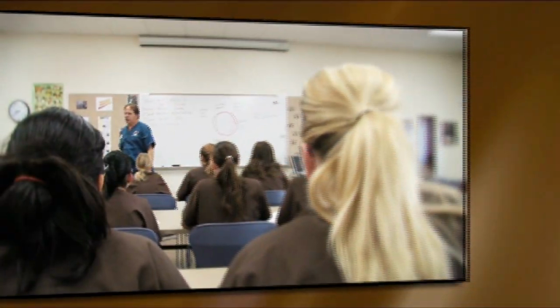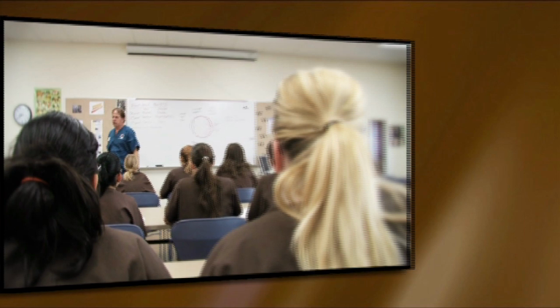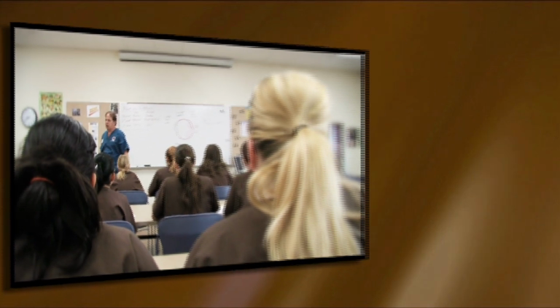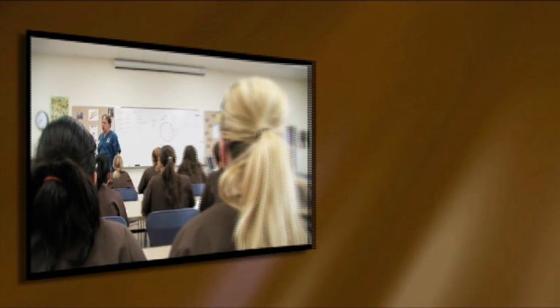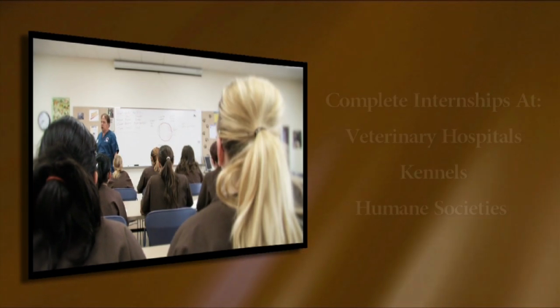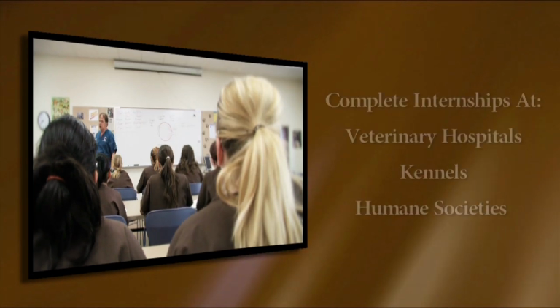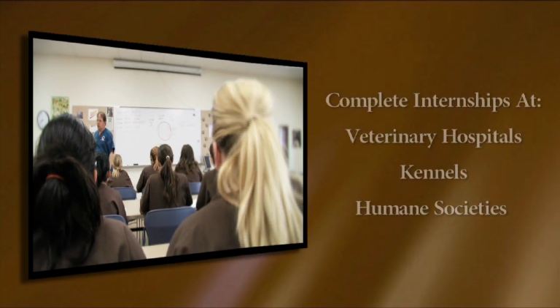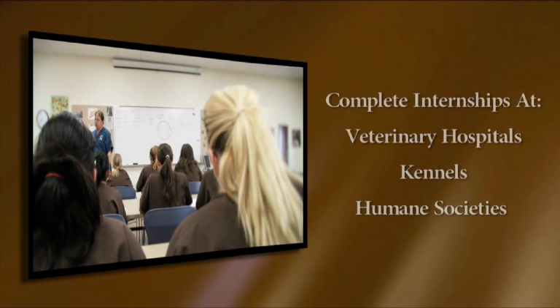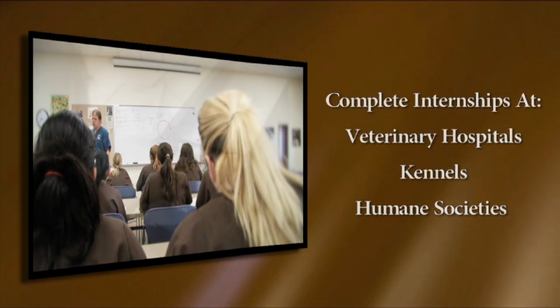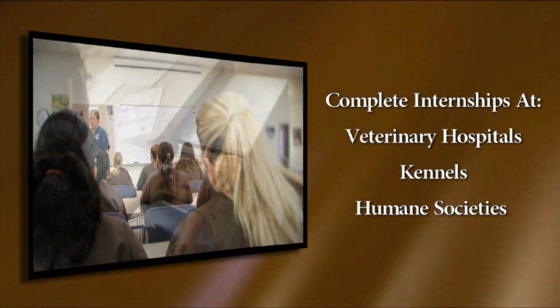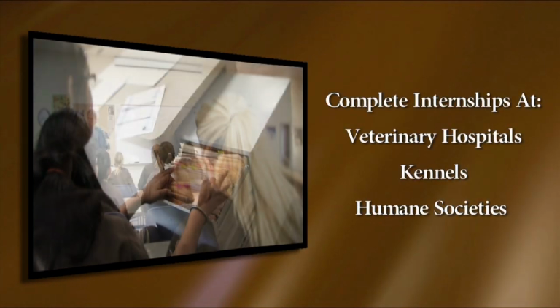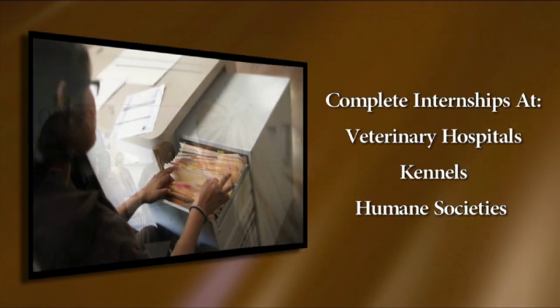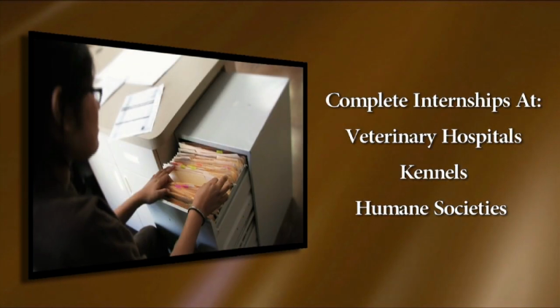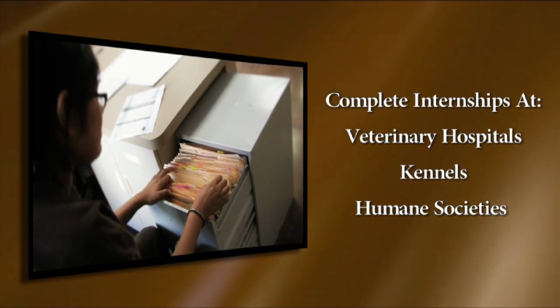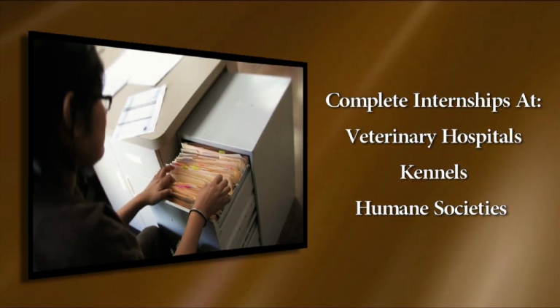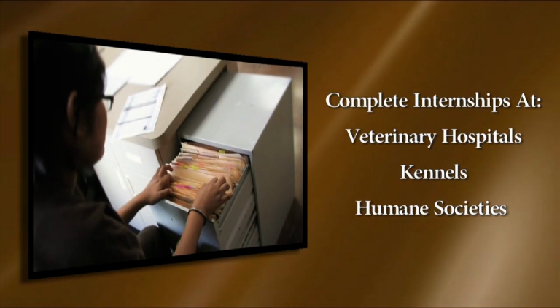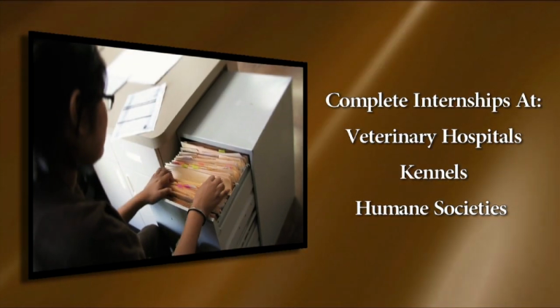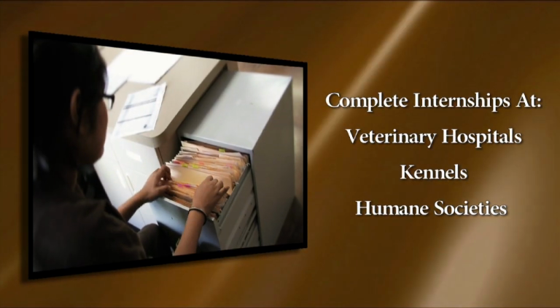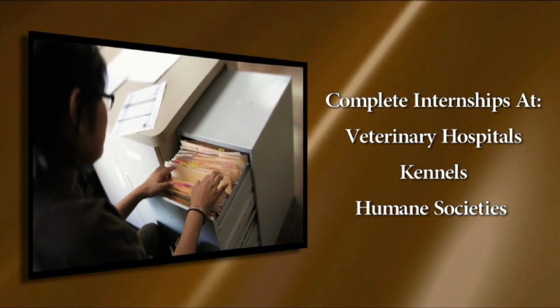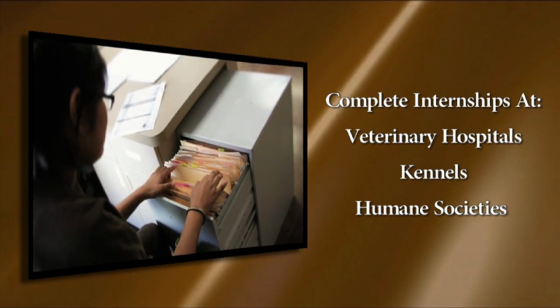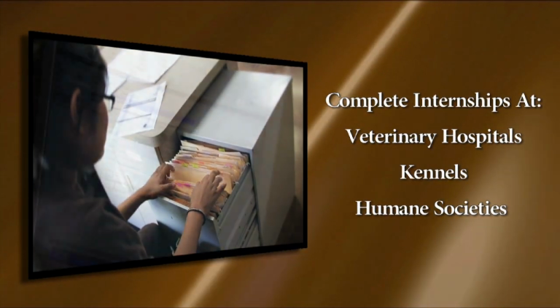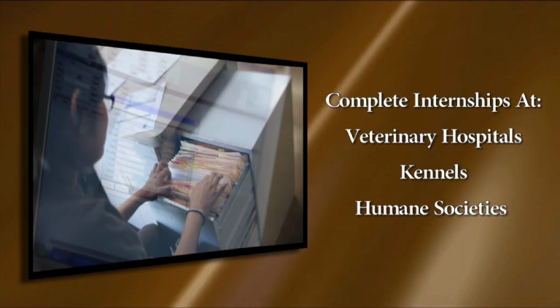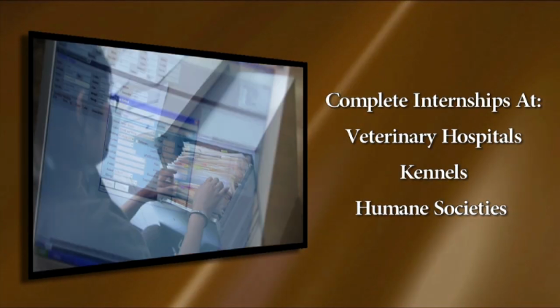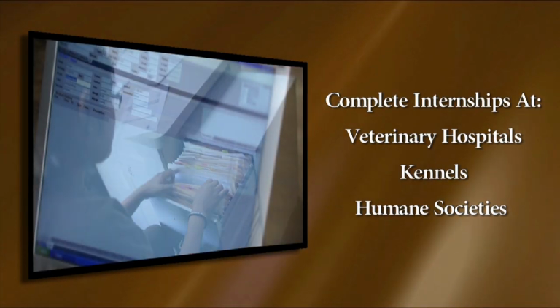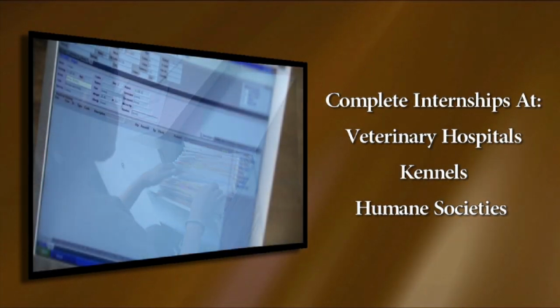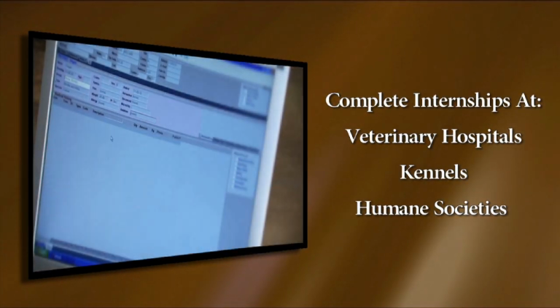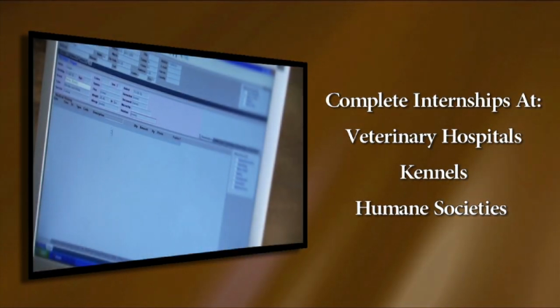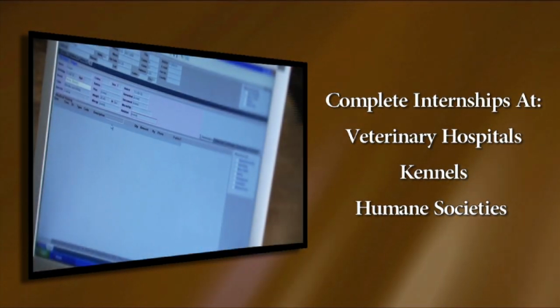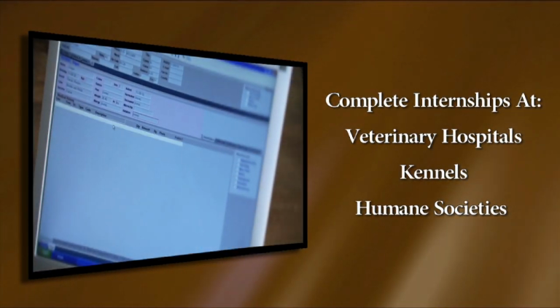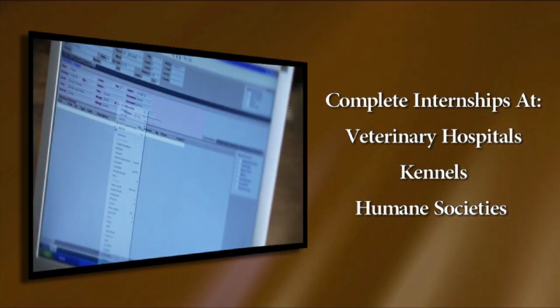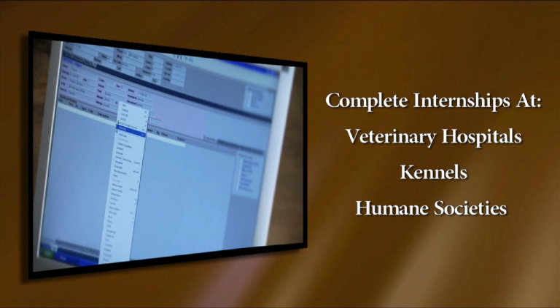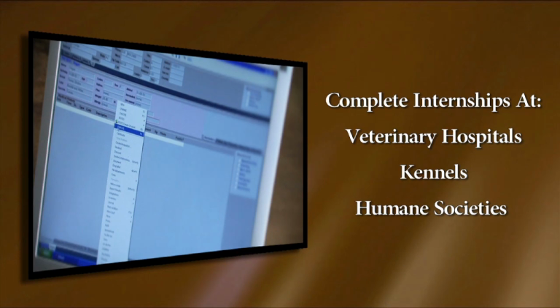During the last semester of their program, students complete an internship in veterinary hospitals, kennels, and humane societies.